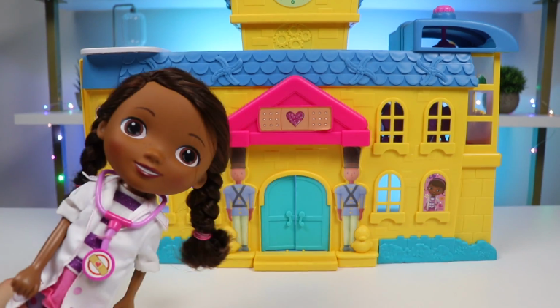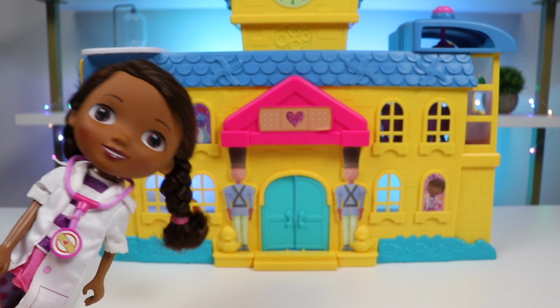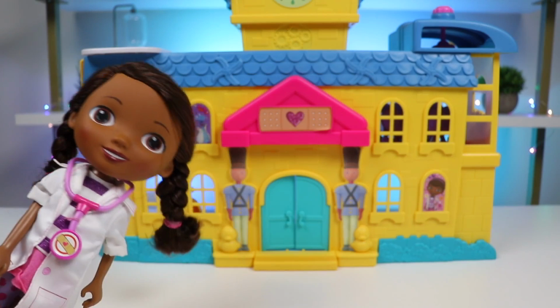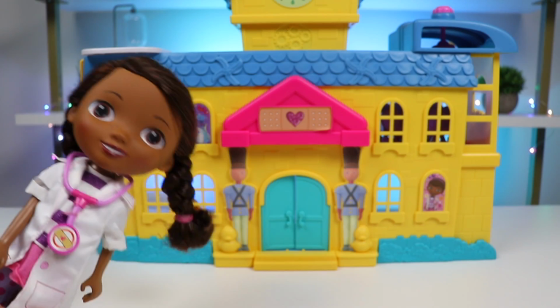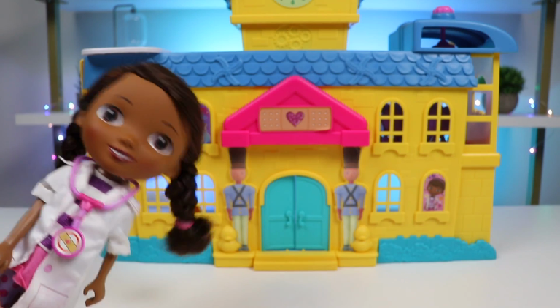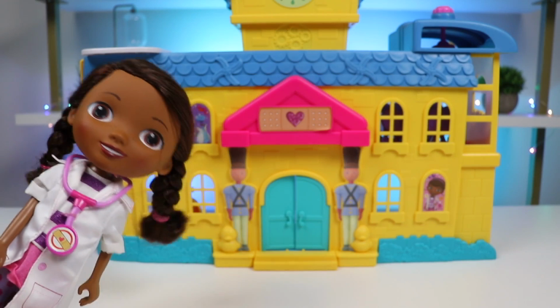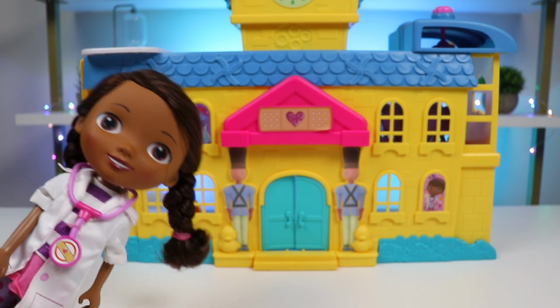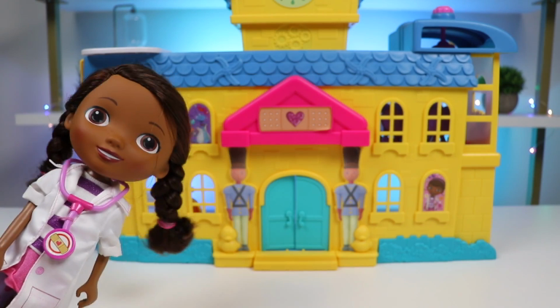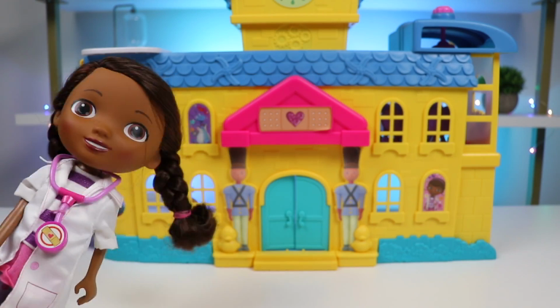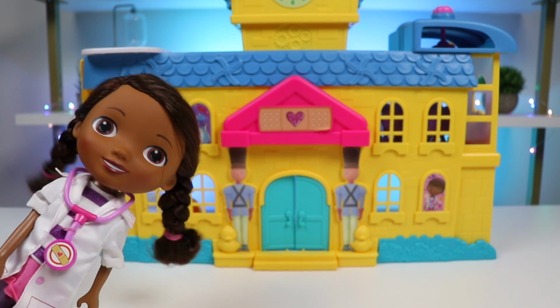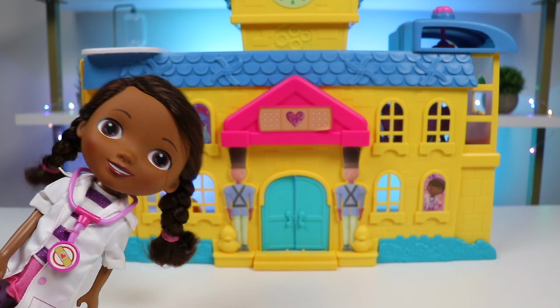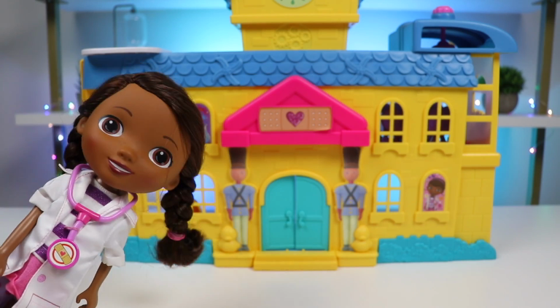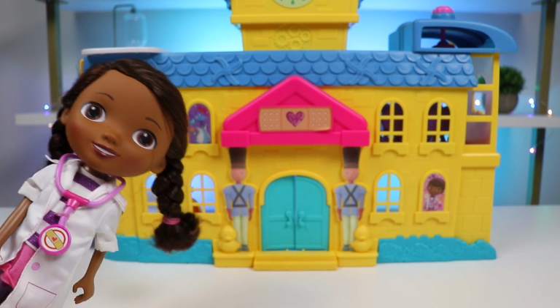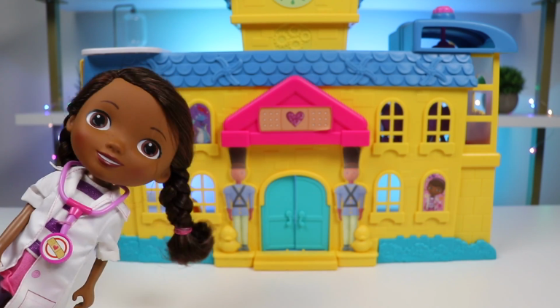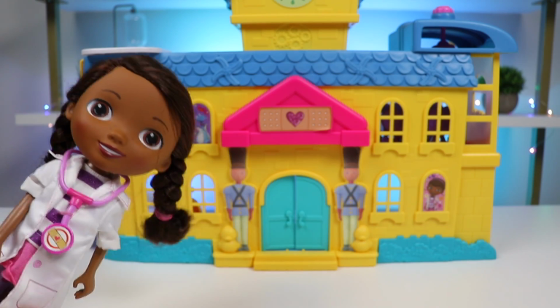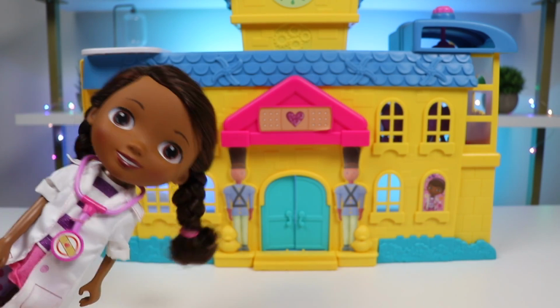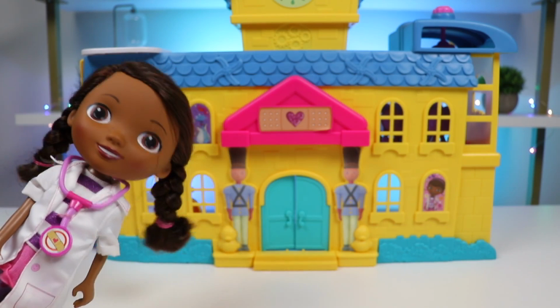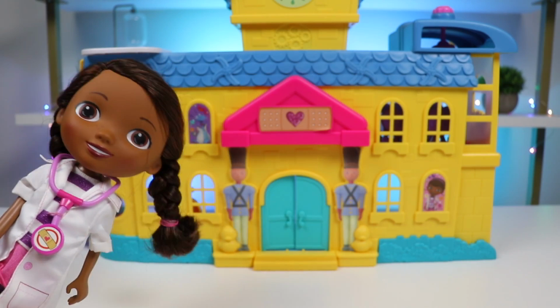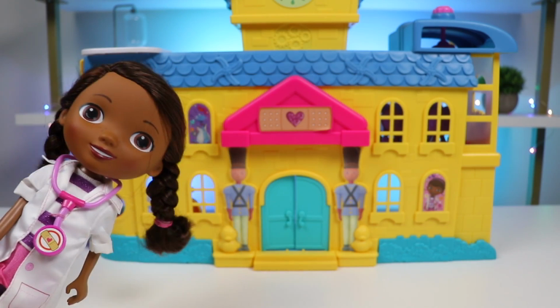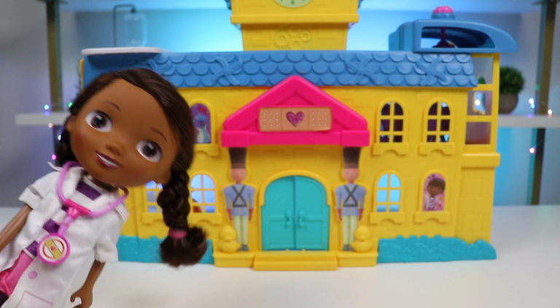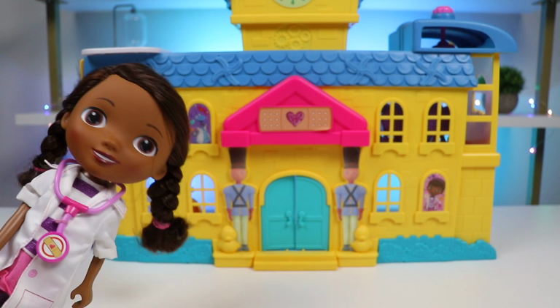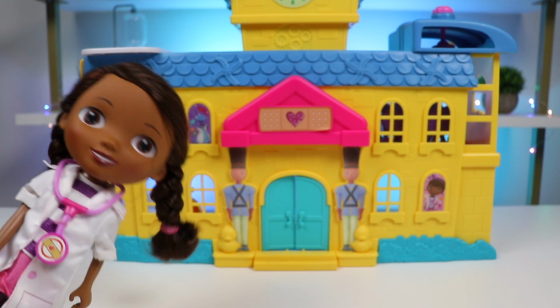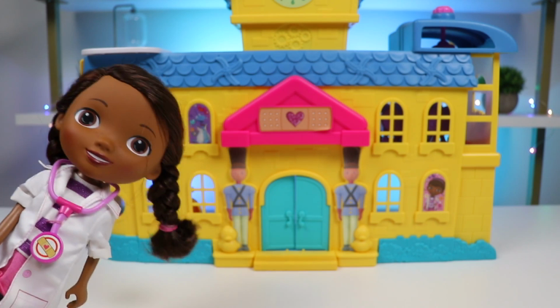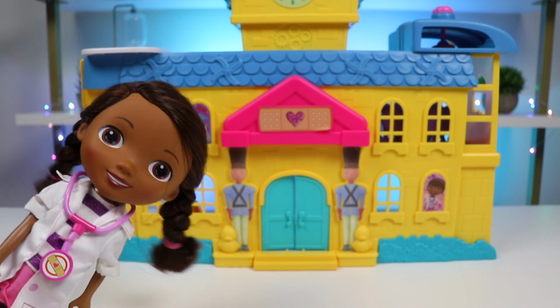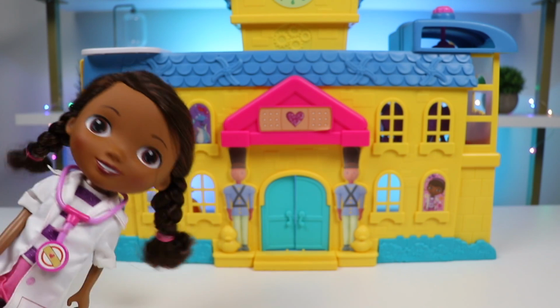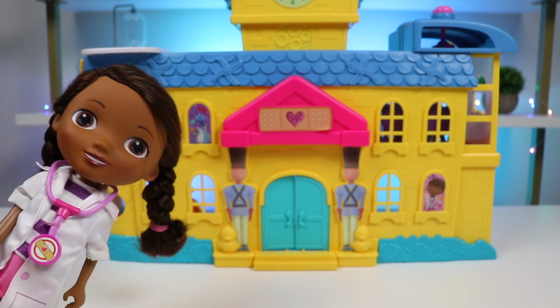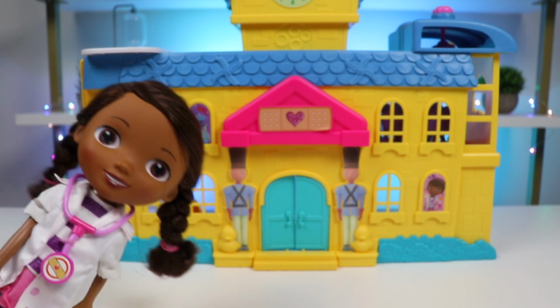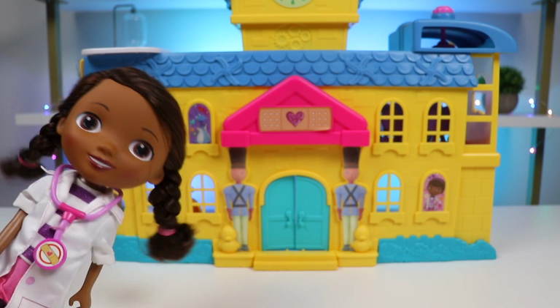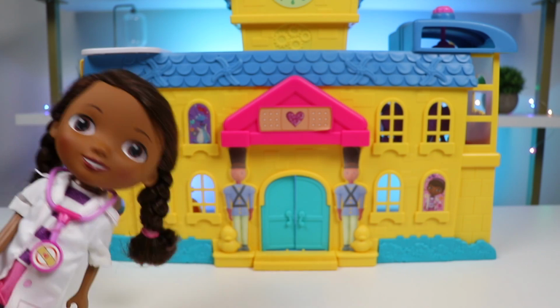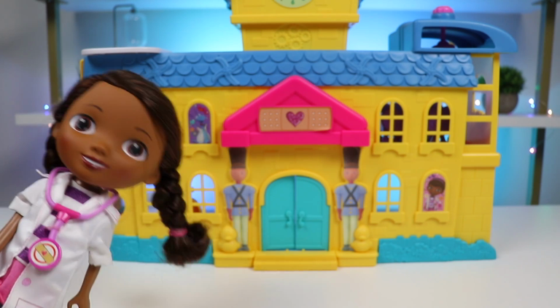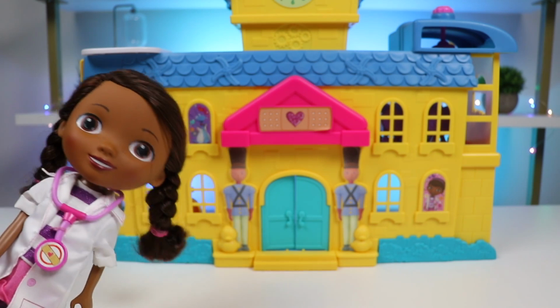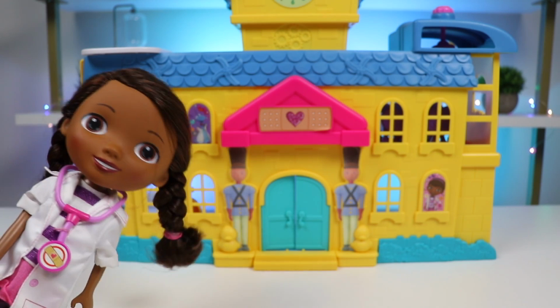Oh no, I'm running late. I hope there's not a lot of patients waiting for me. Let's head into the toy hospital and see what's going on.